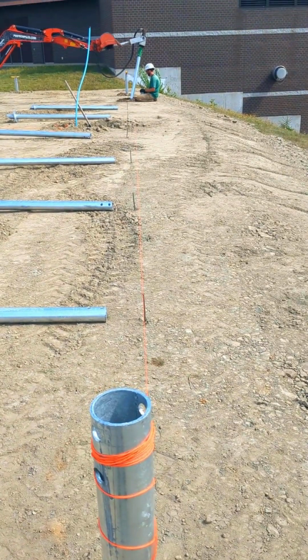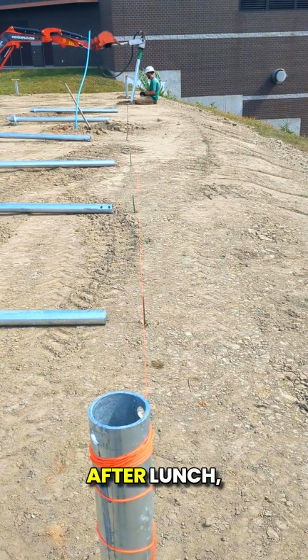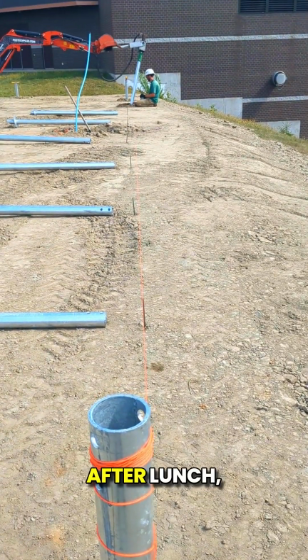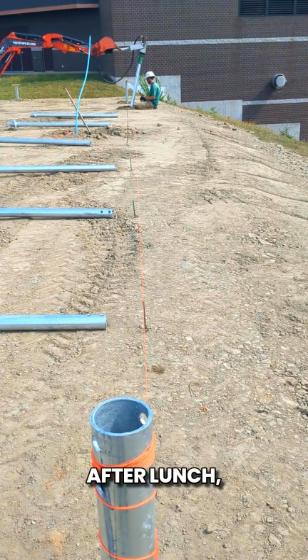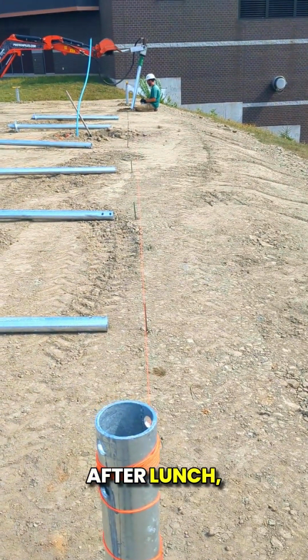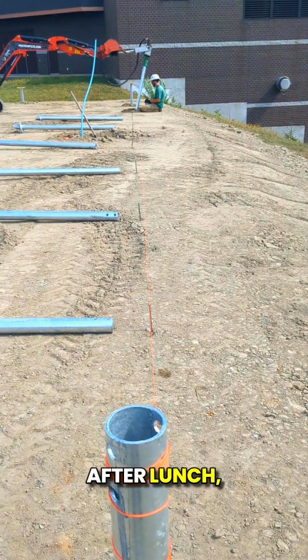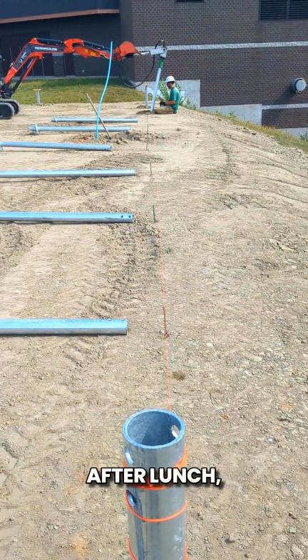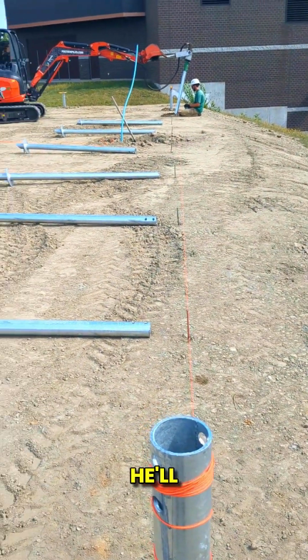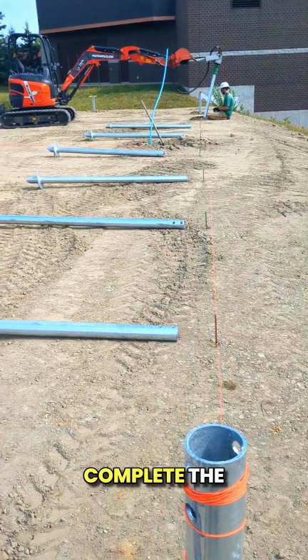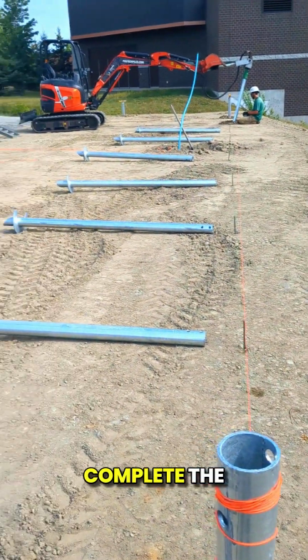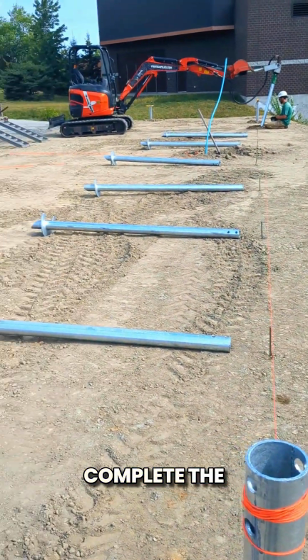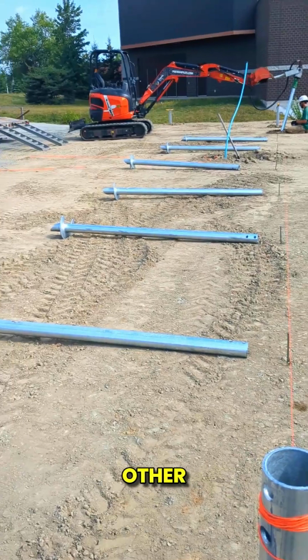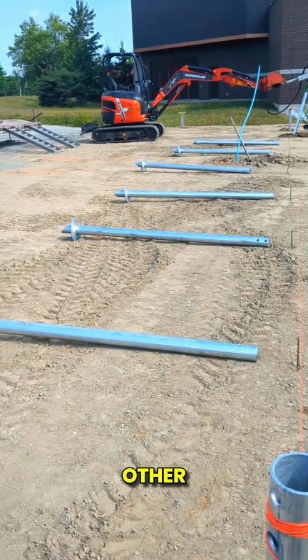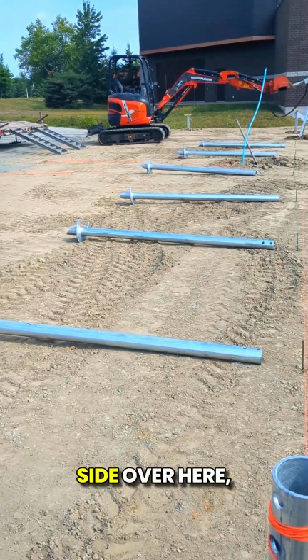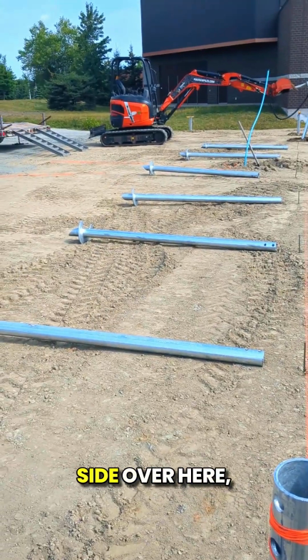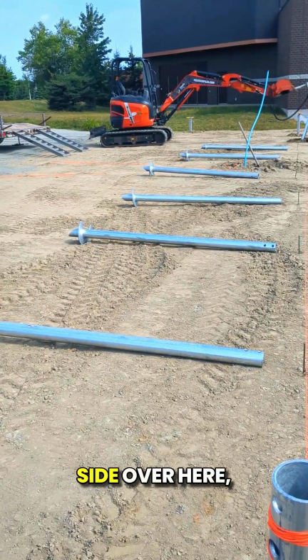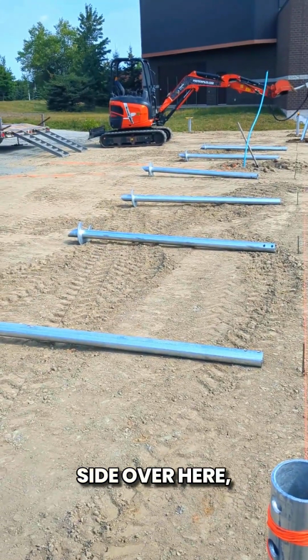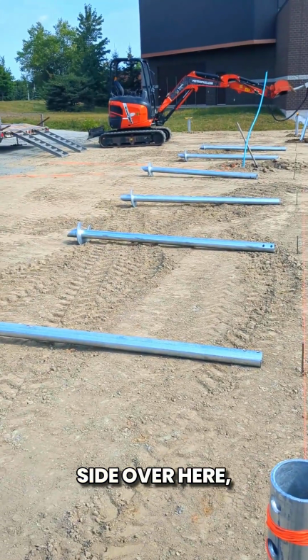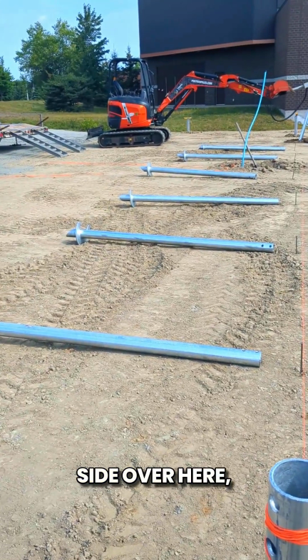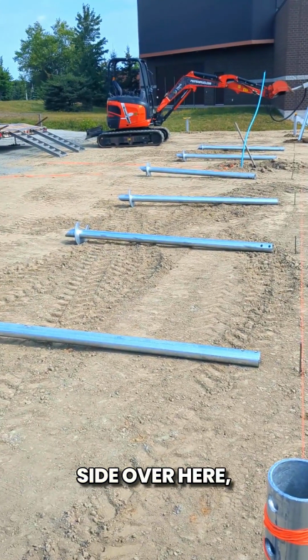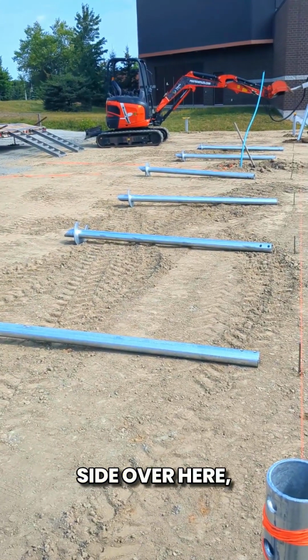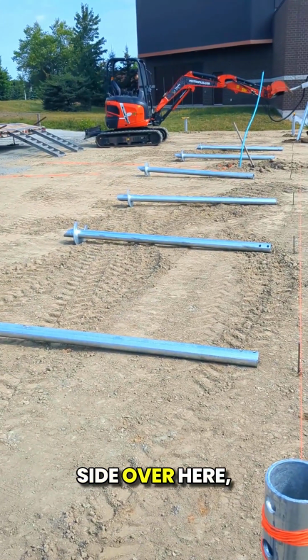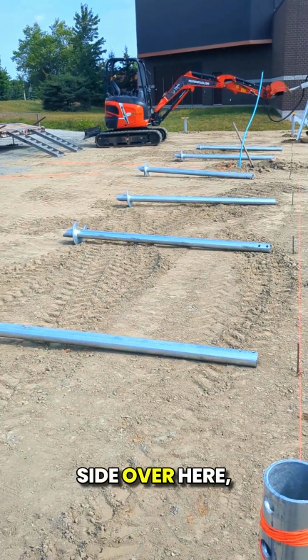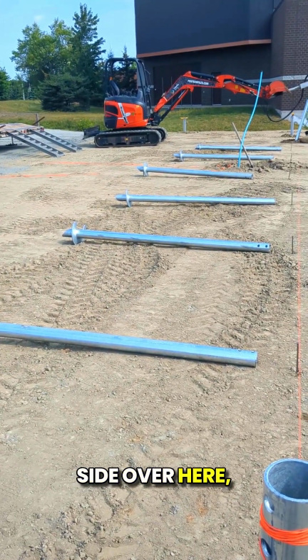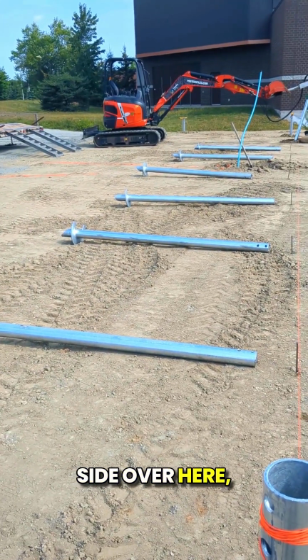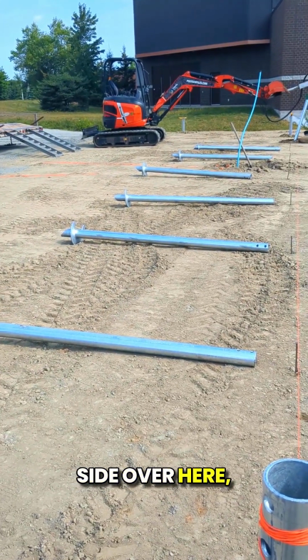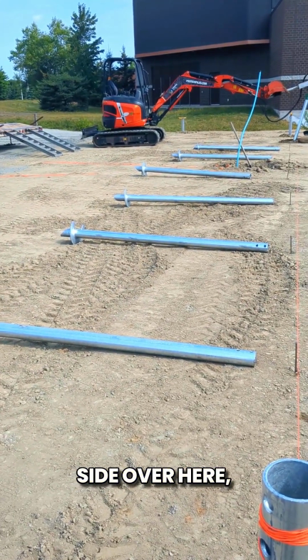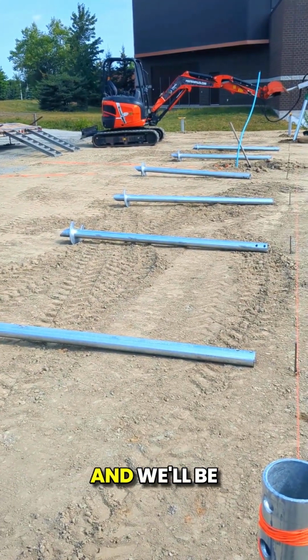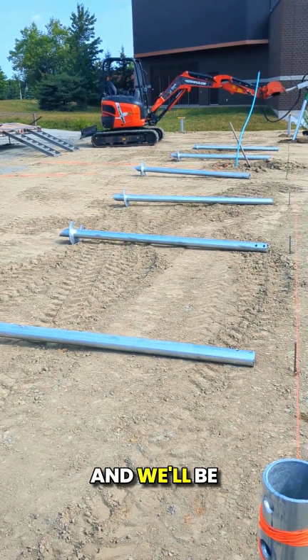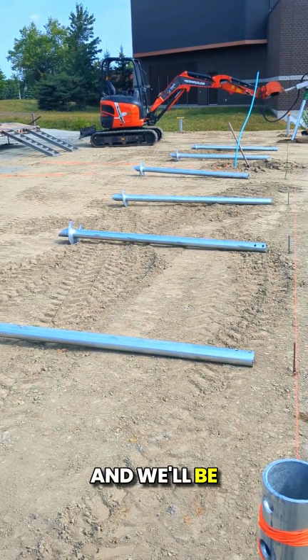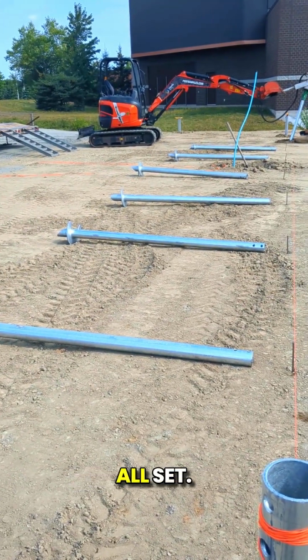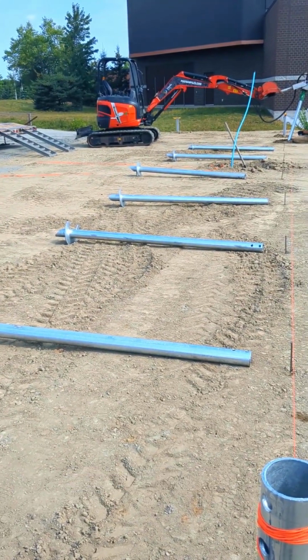After lunch he'll complete the other side over here and we'll be all set.